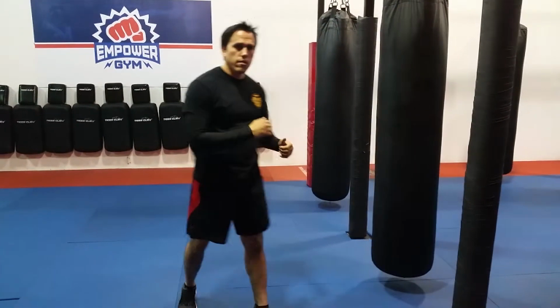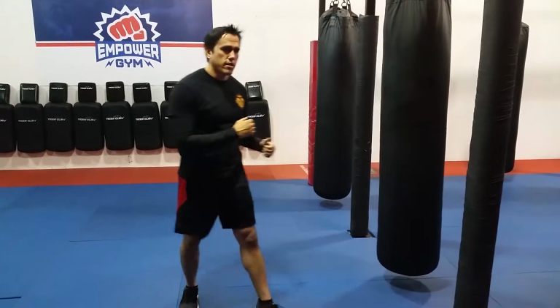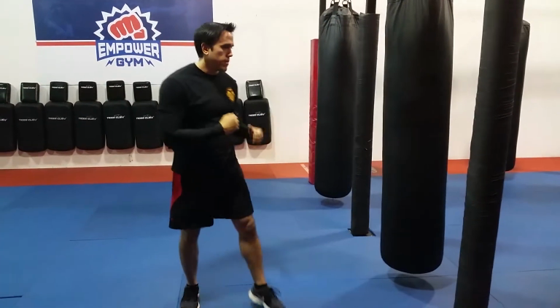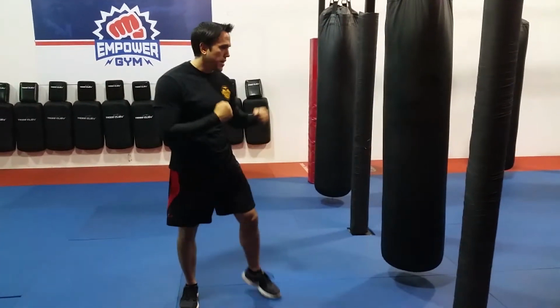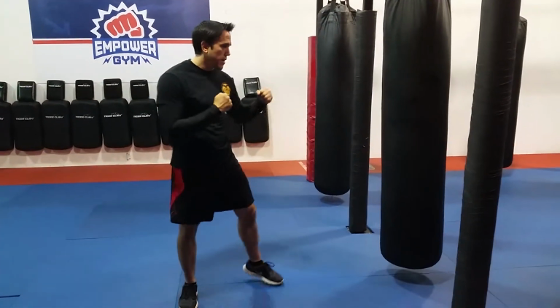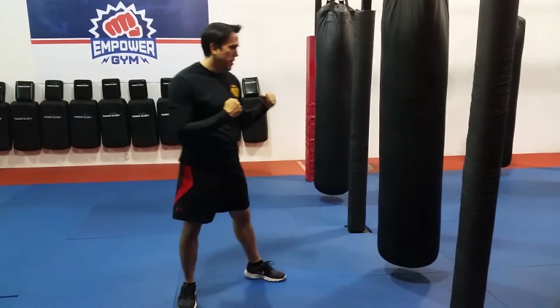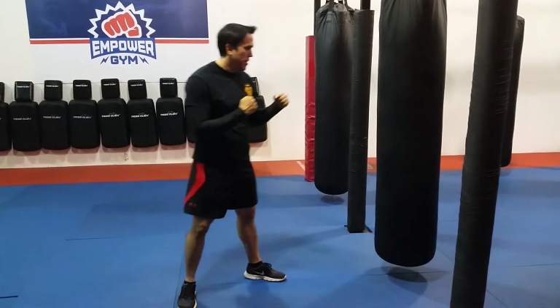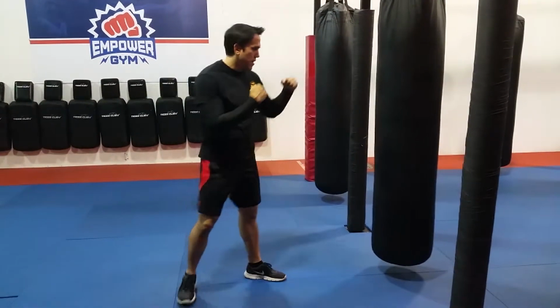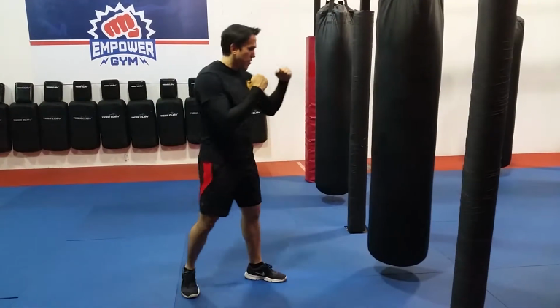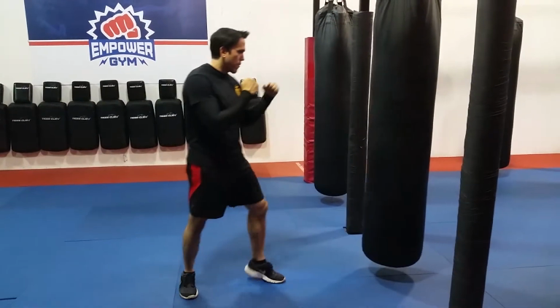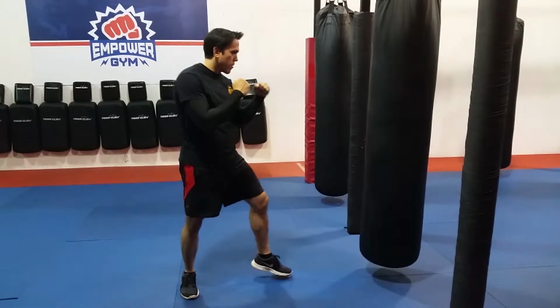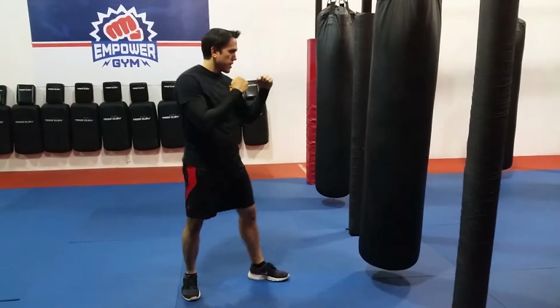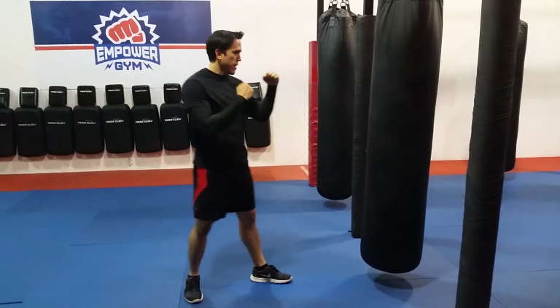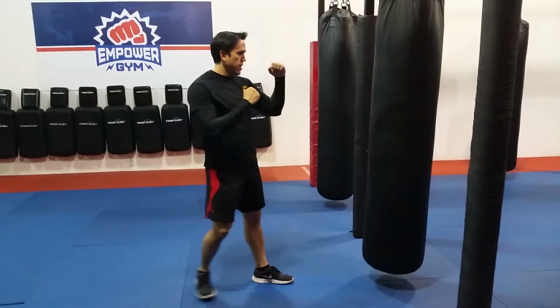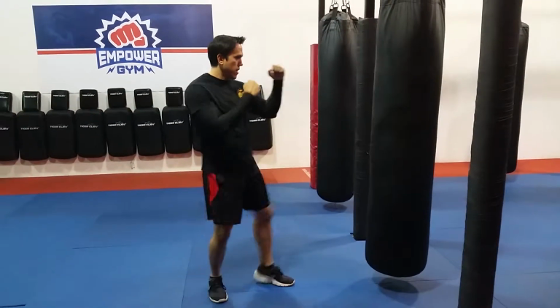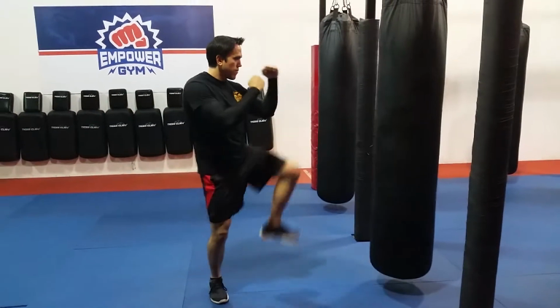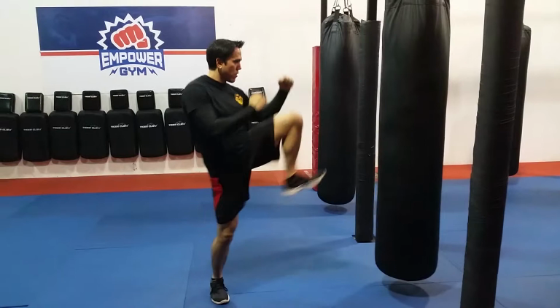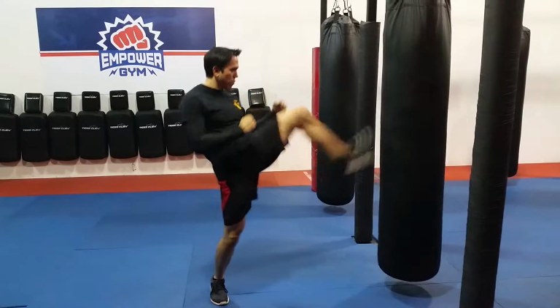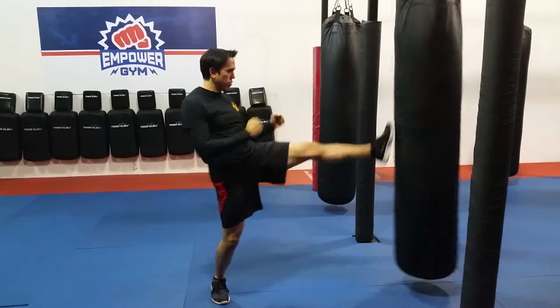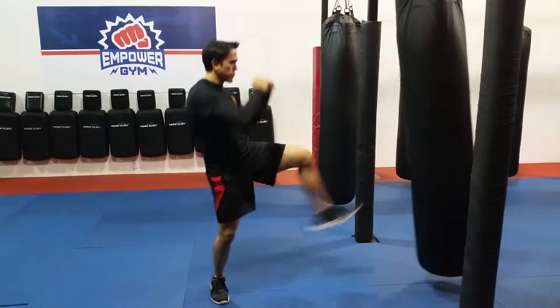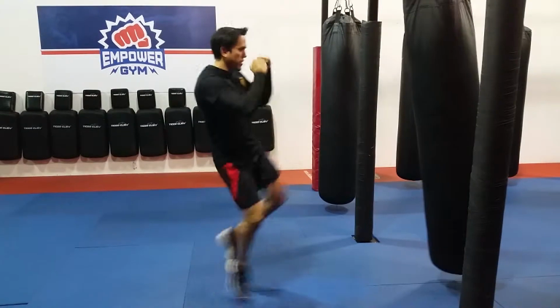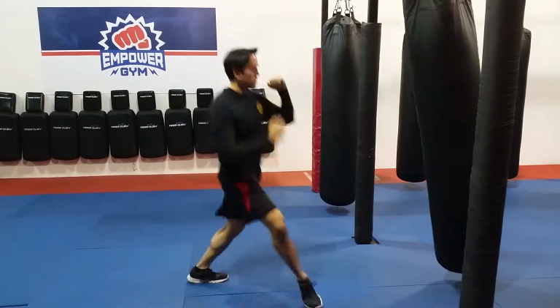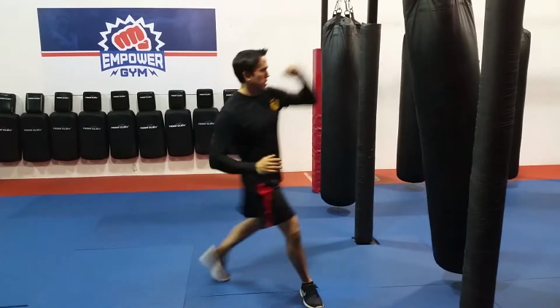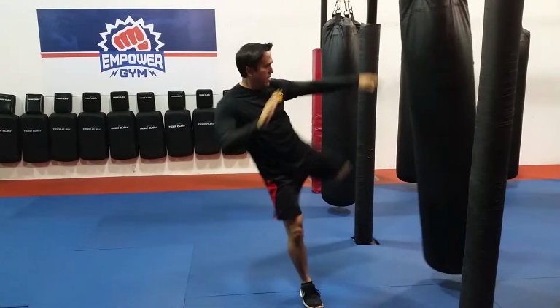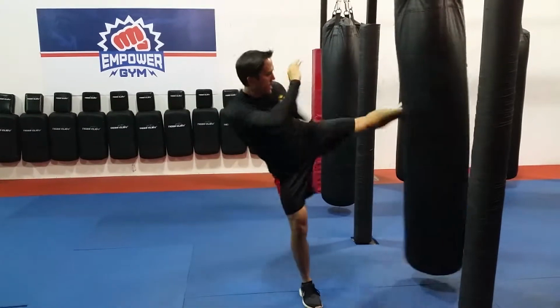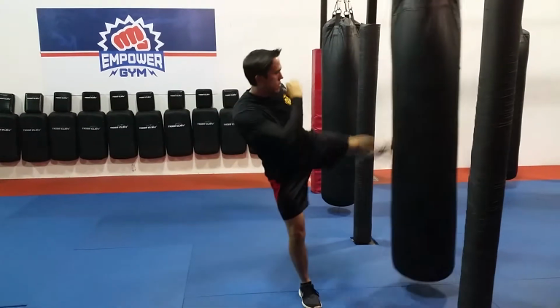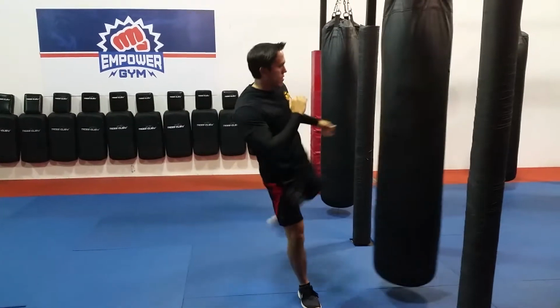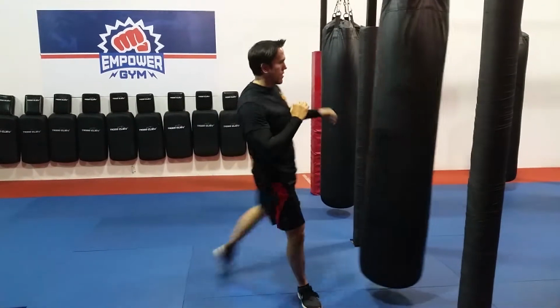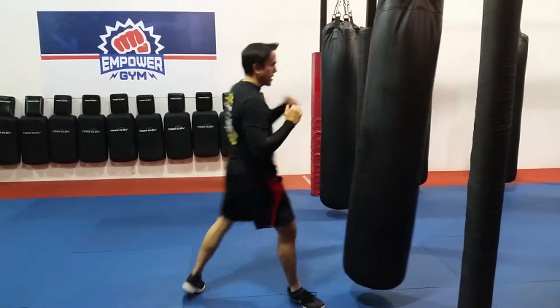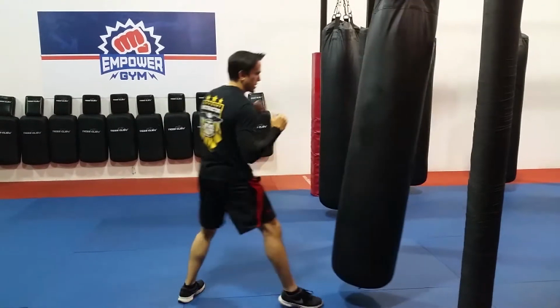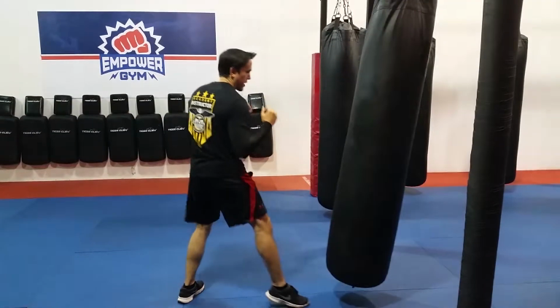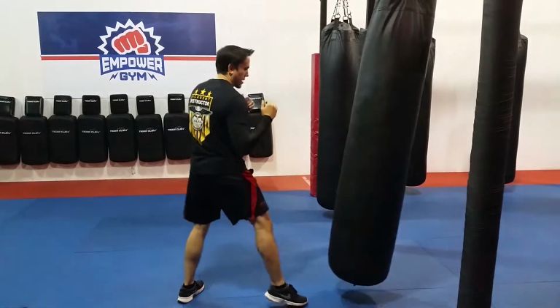So here's how it looks on the back: throw a front kick, switch, roundhouse kick.